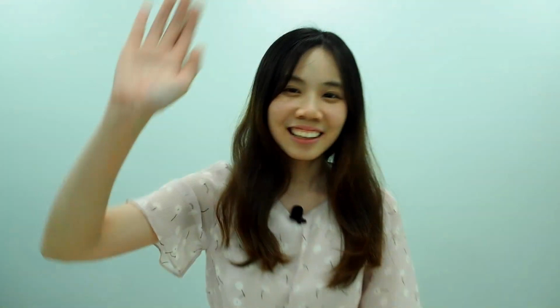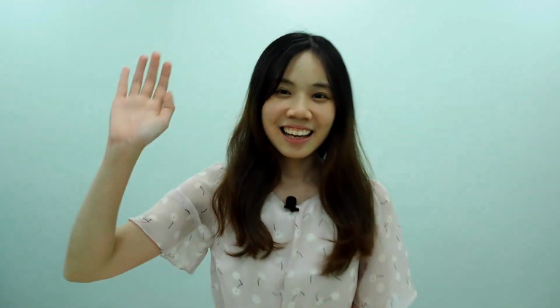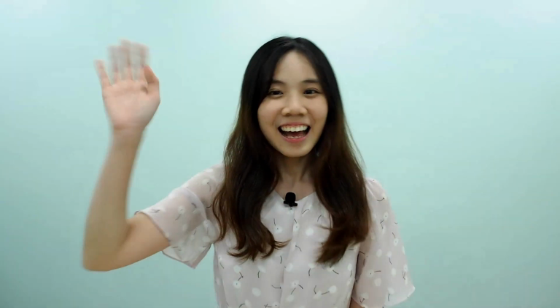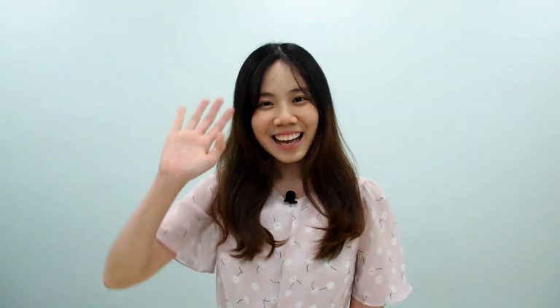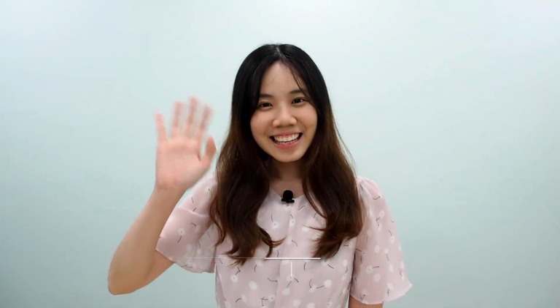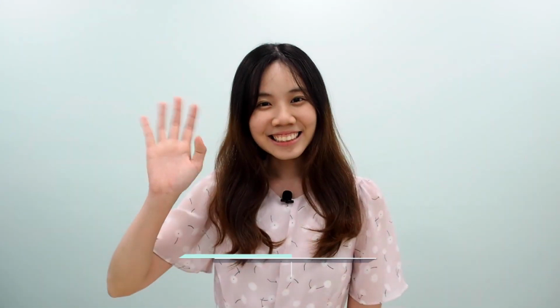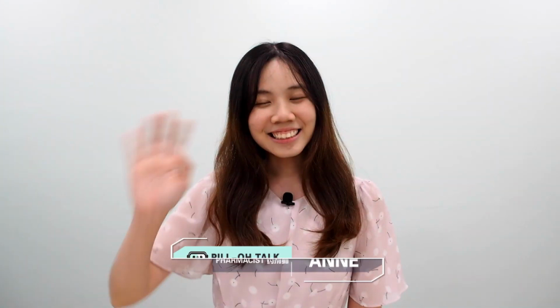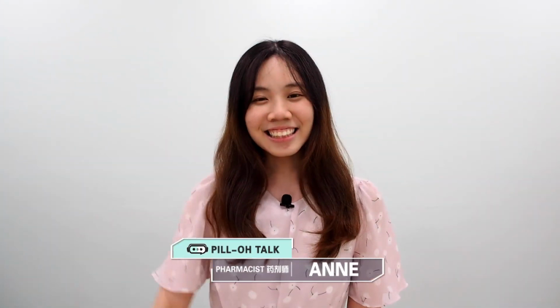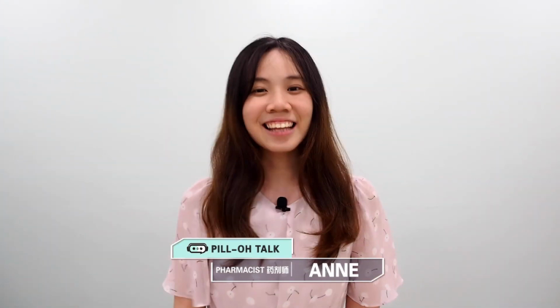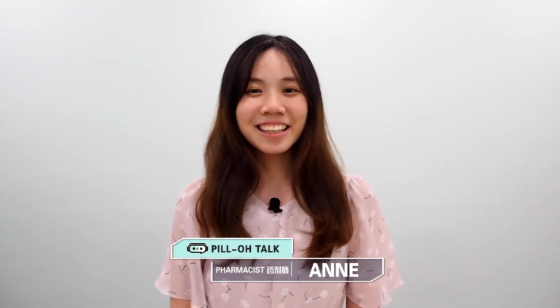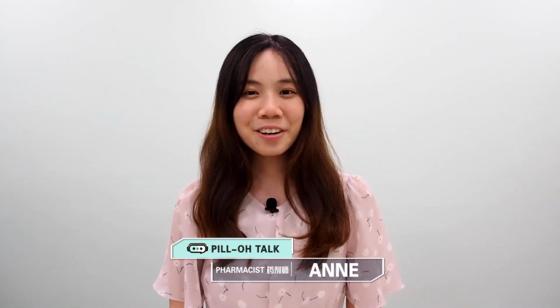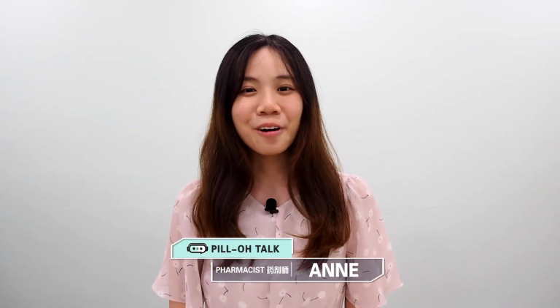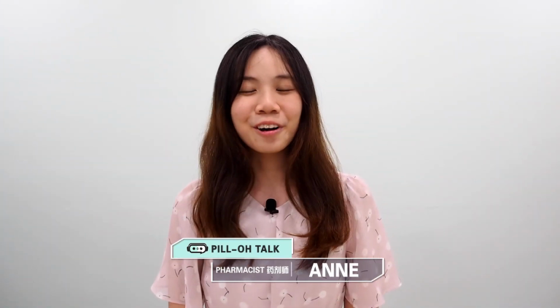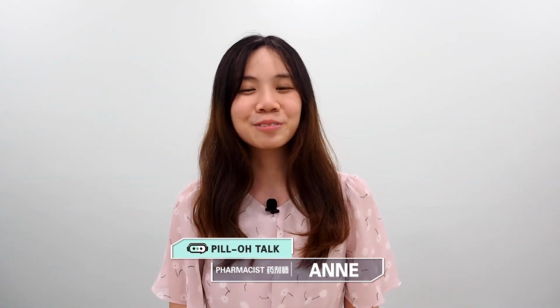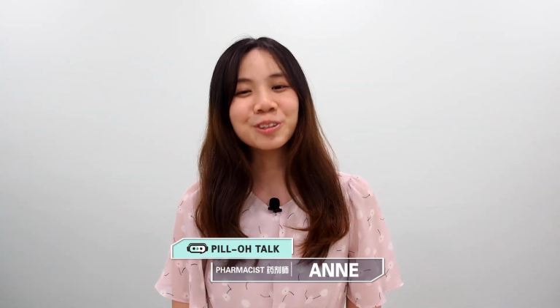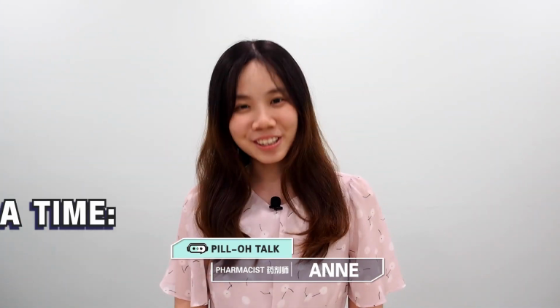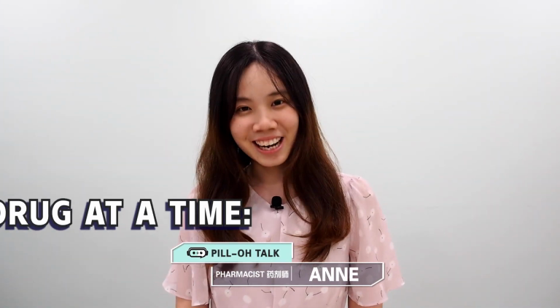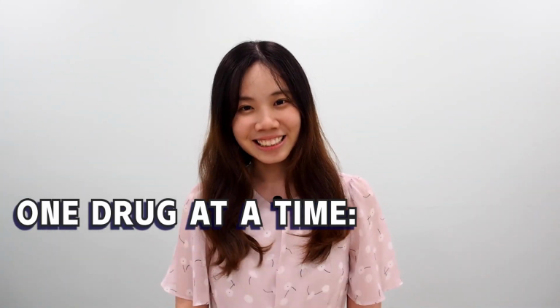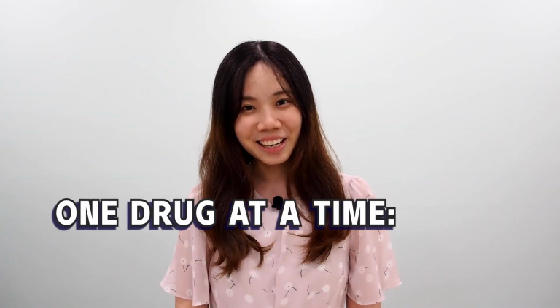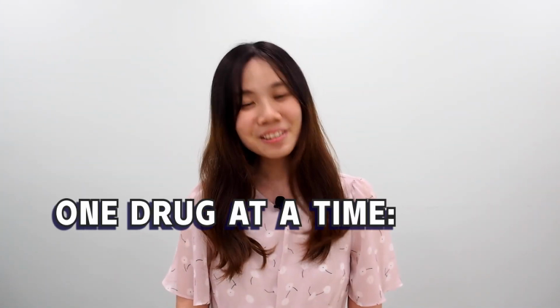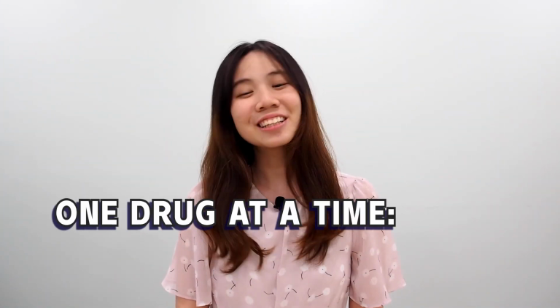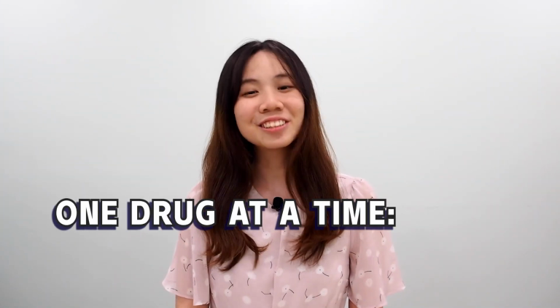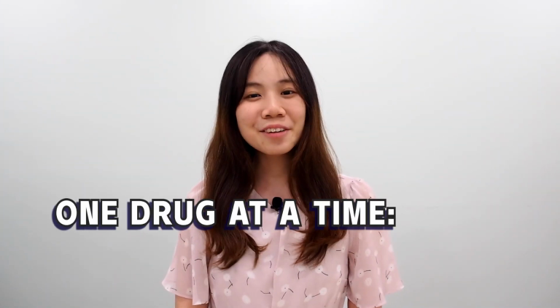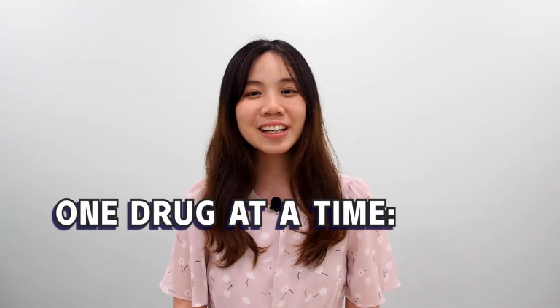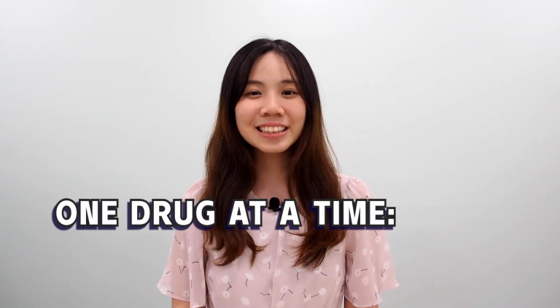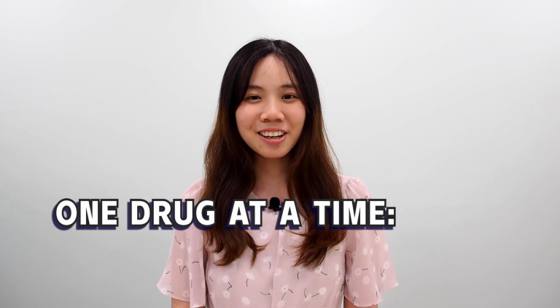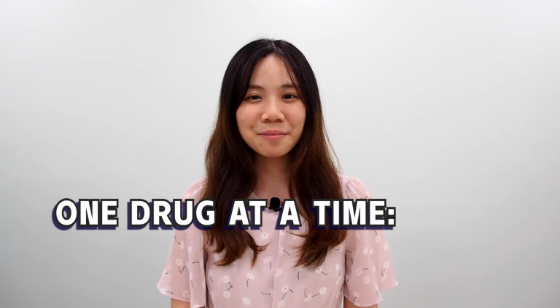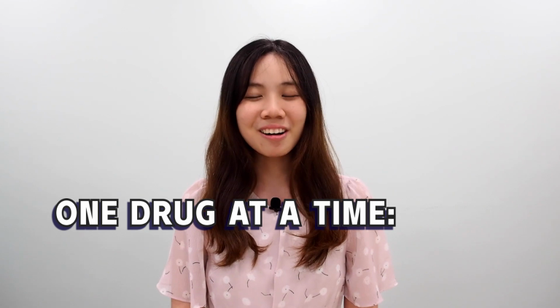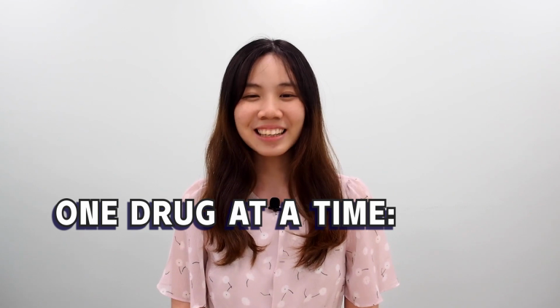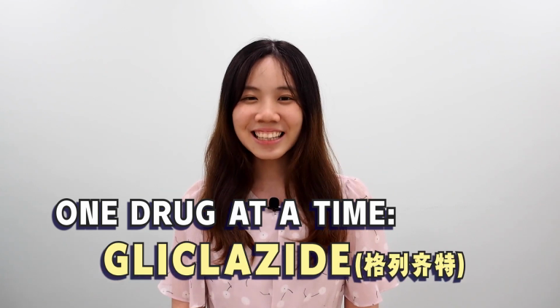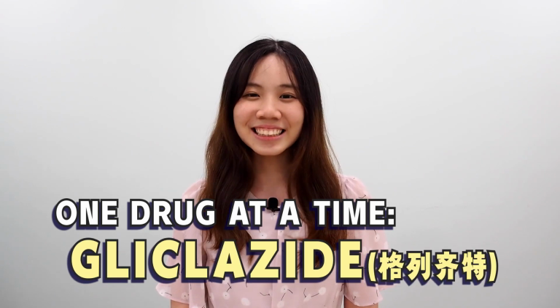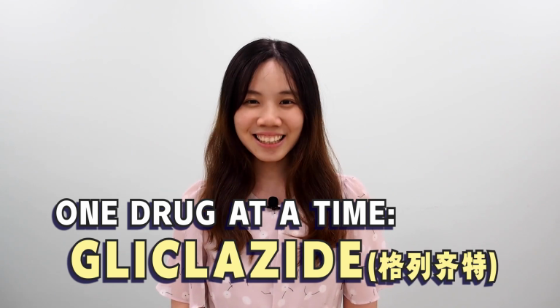Hi guys, this is Anne here. Welcome to OneDrive at a Time. Today we're going to talk about Glicazide.